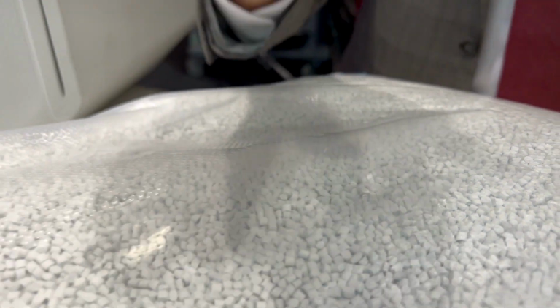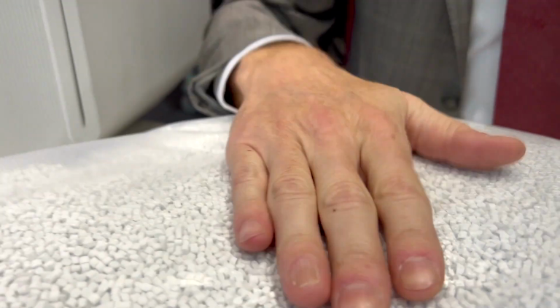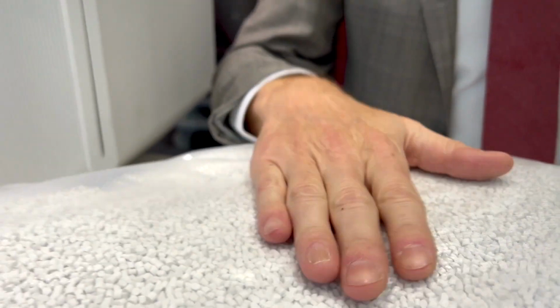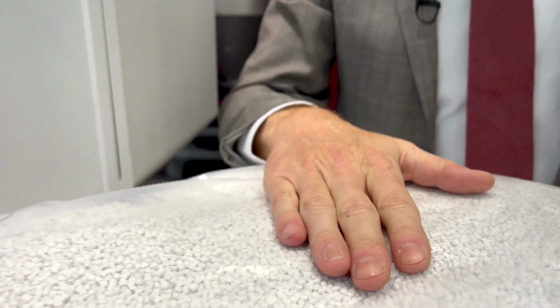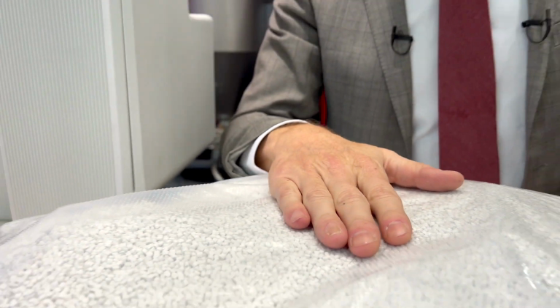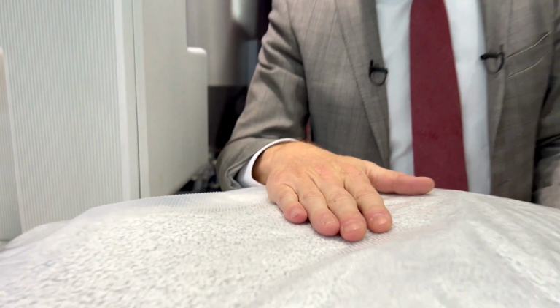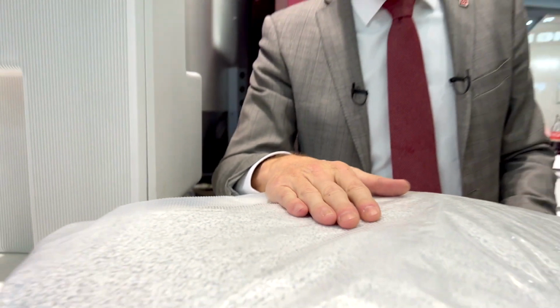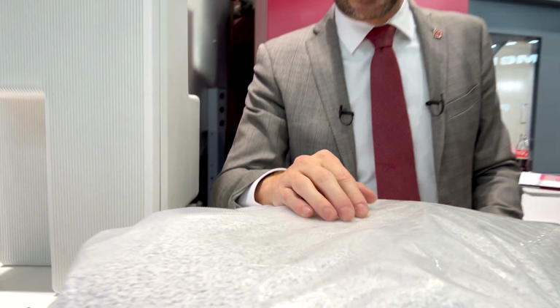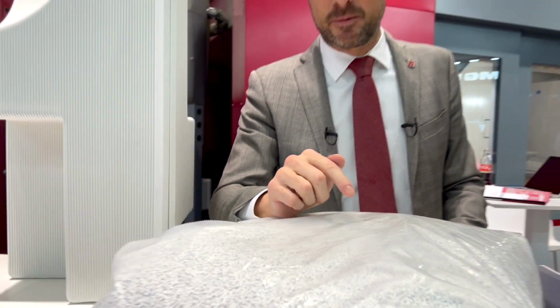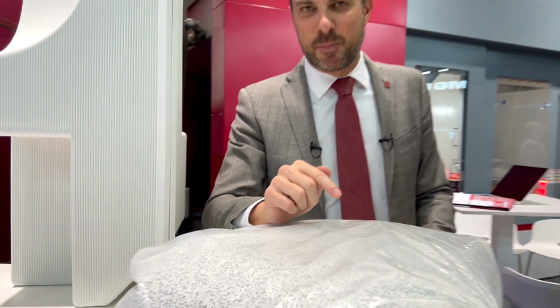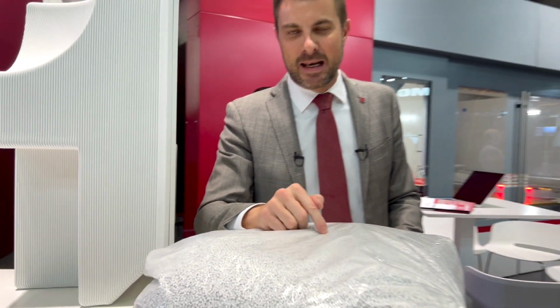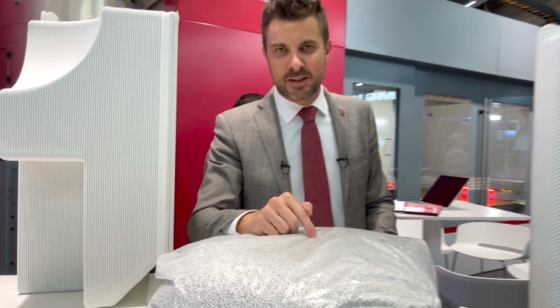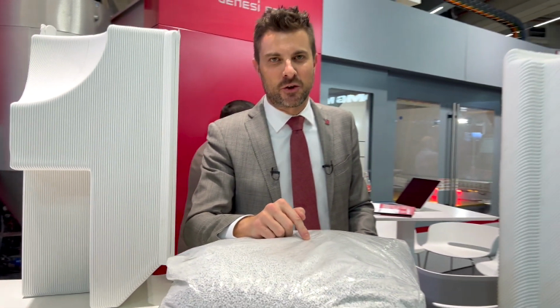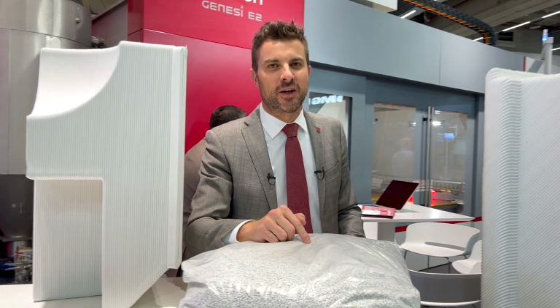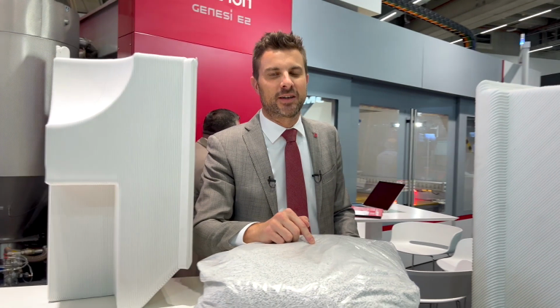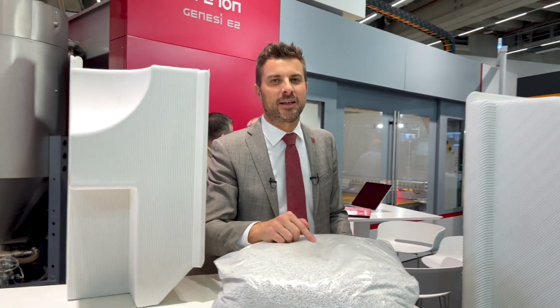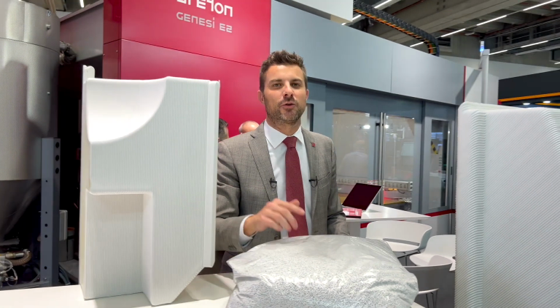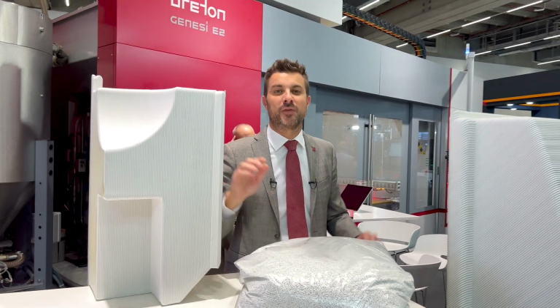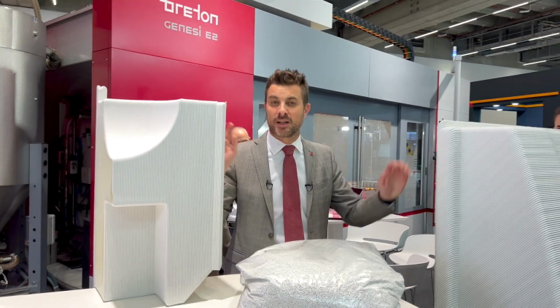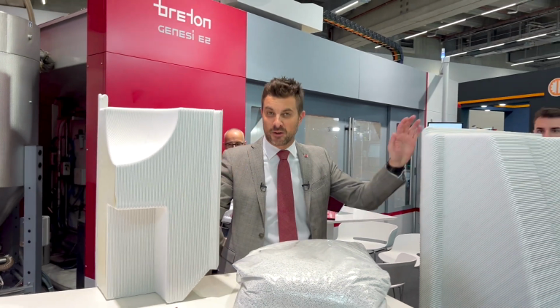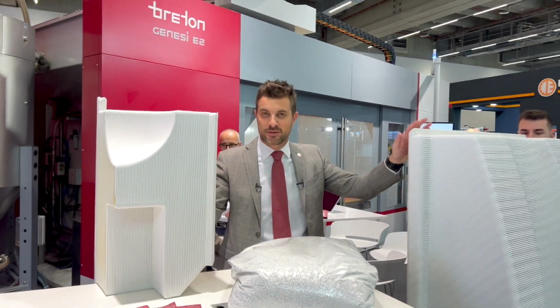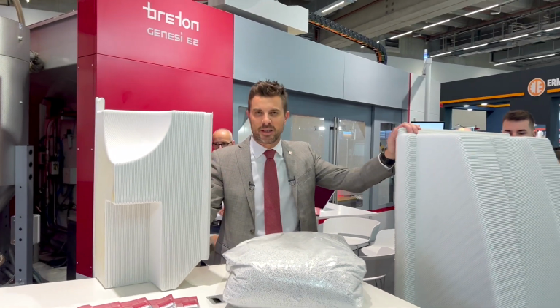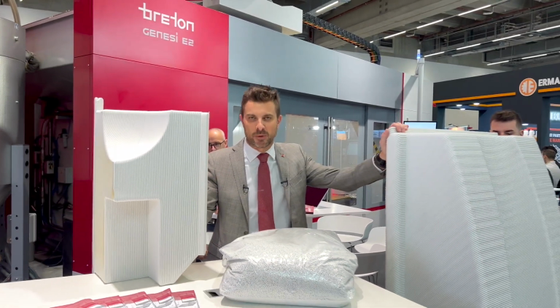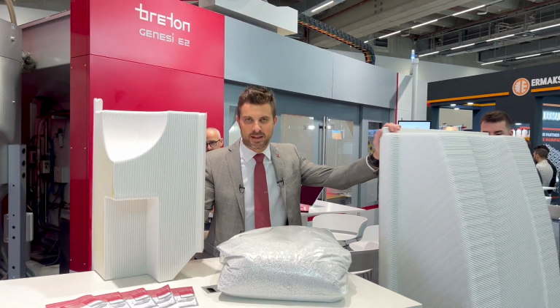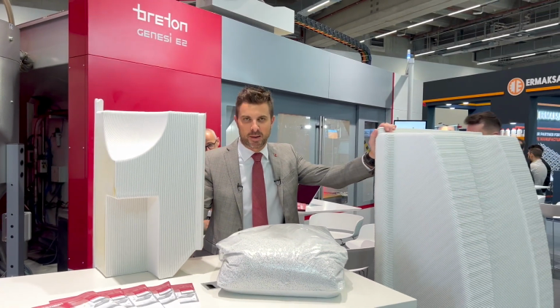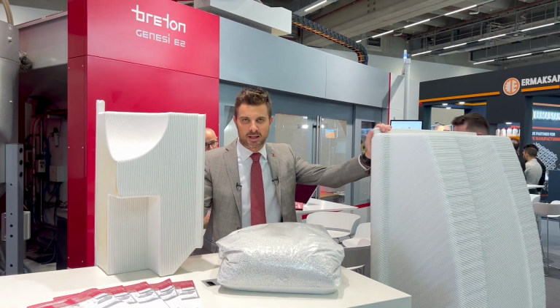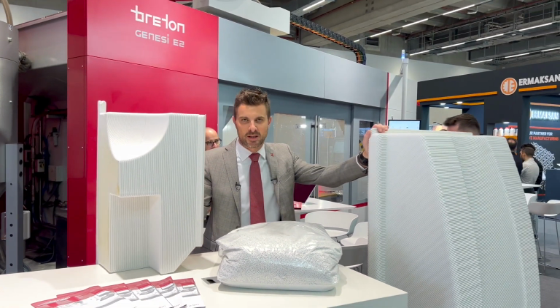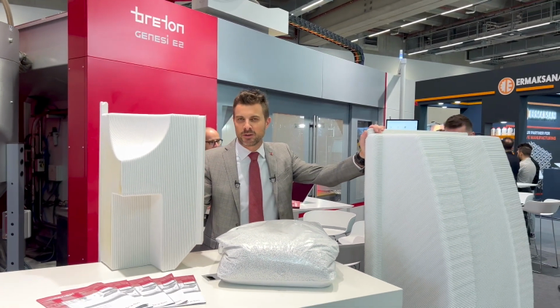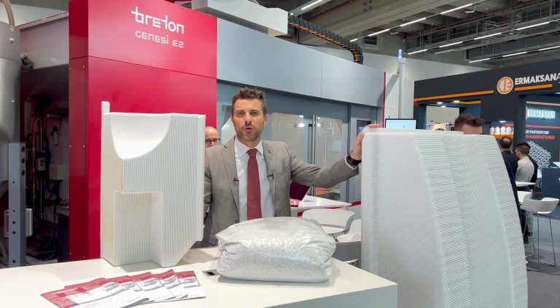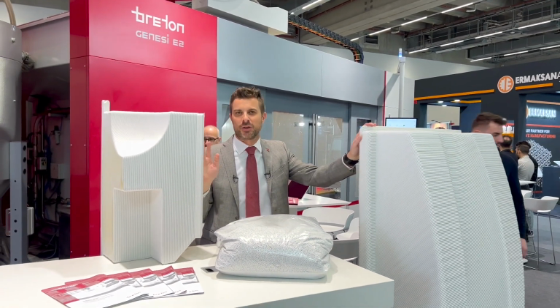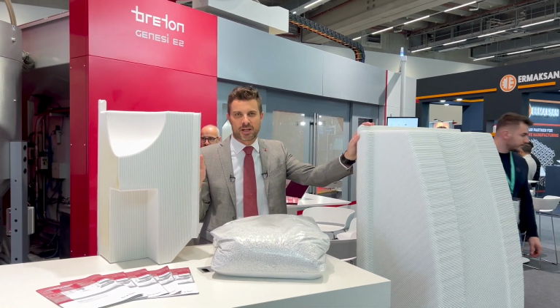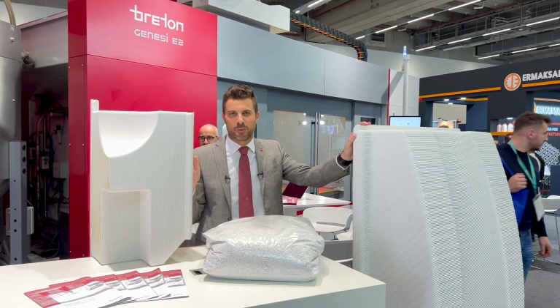Are you wondering how to get pellets converted into physical 3D printed parts? The solution is simple — just contact us and we will find the most cost-efficient solution for you.